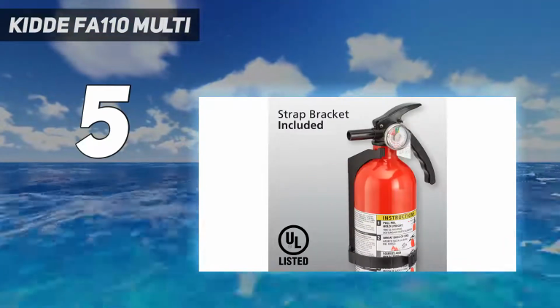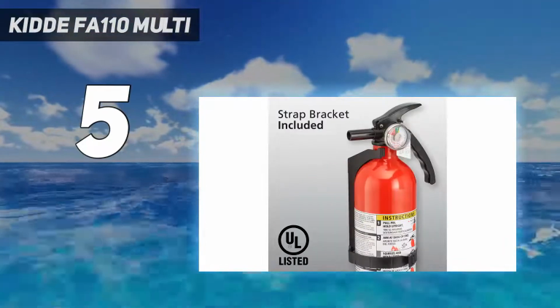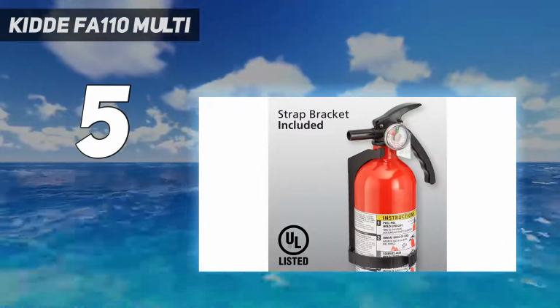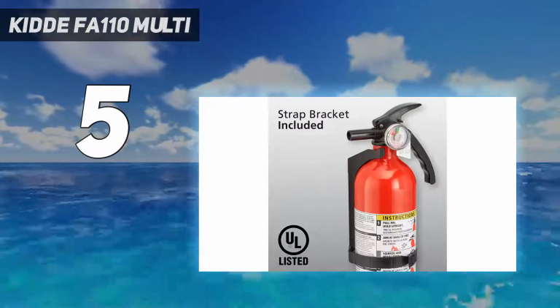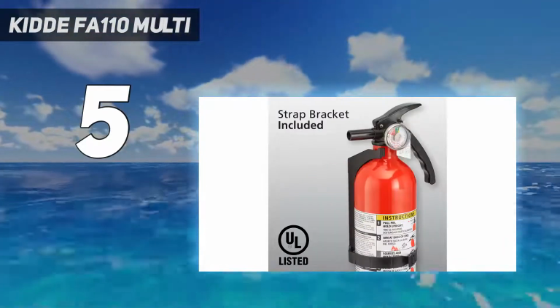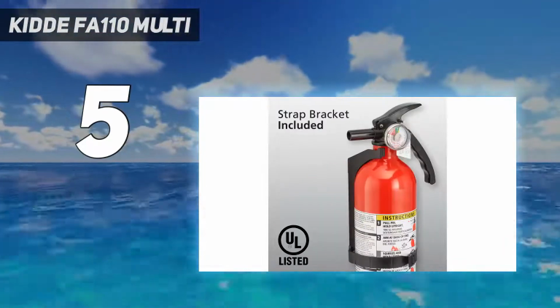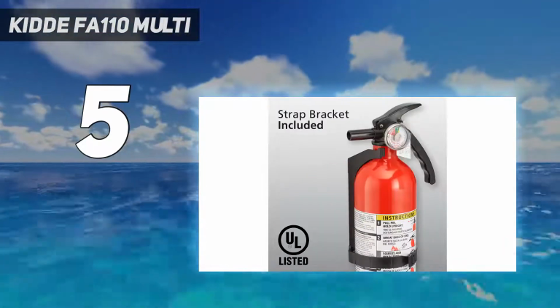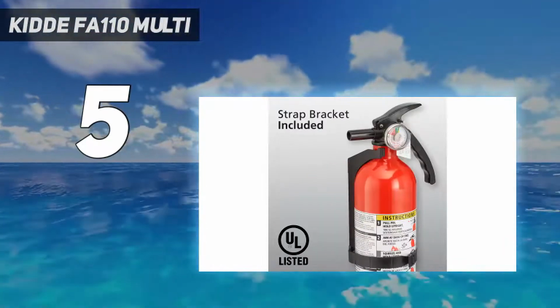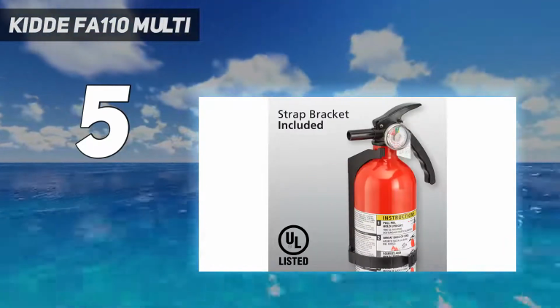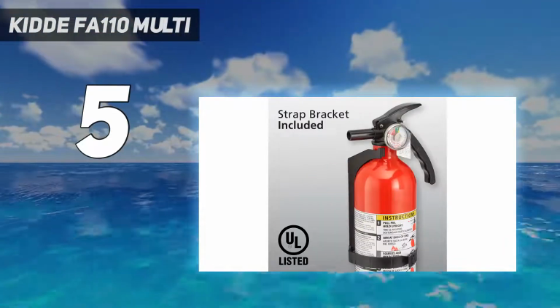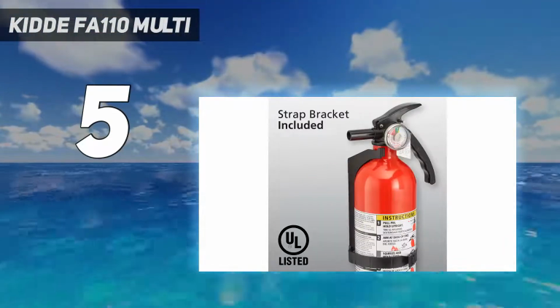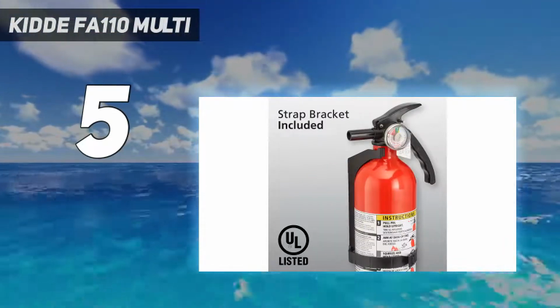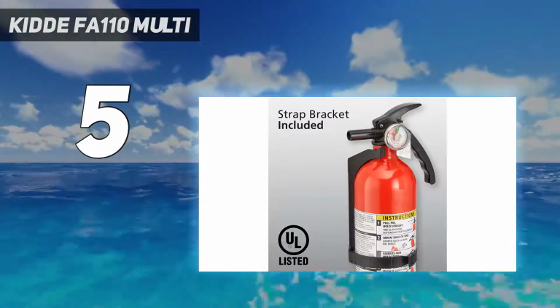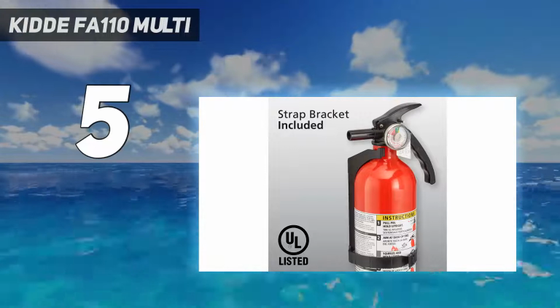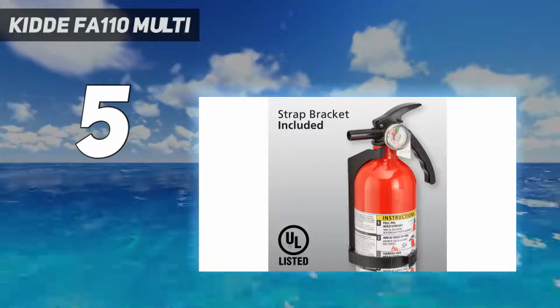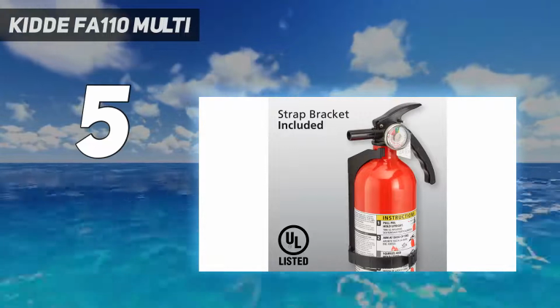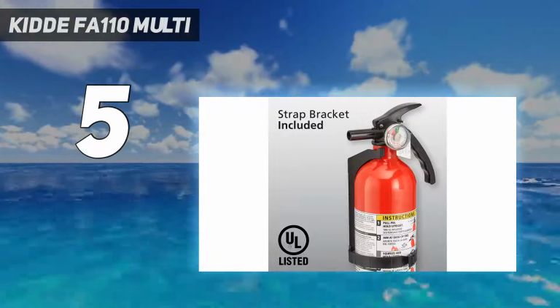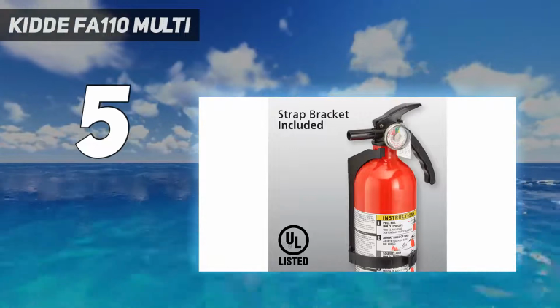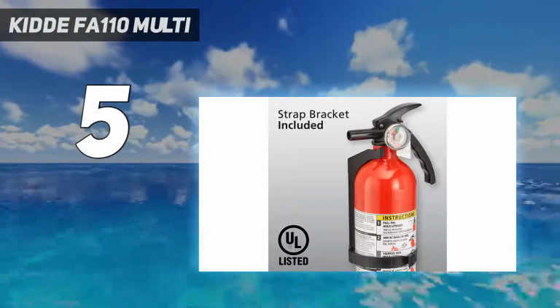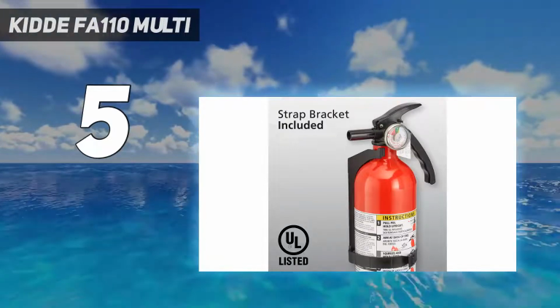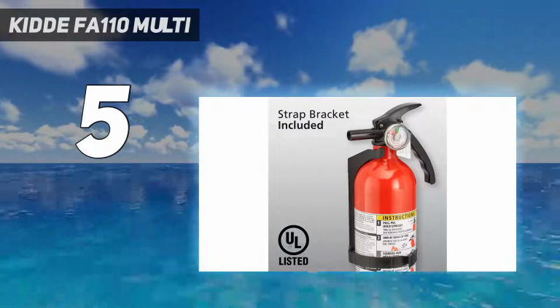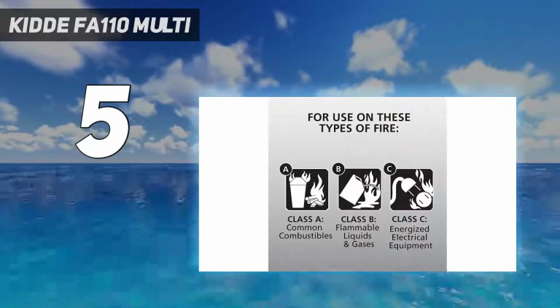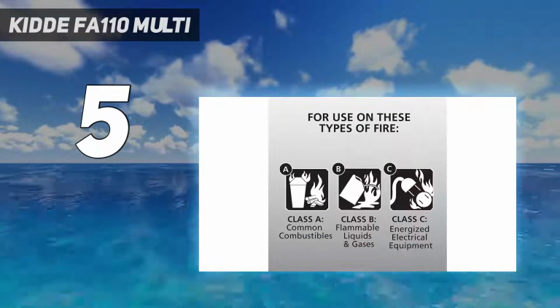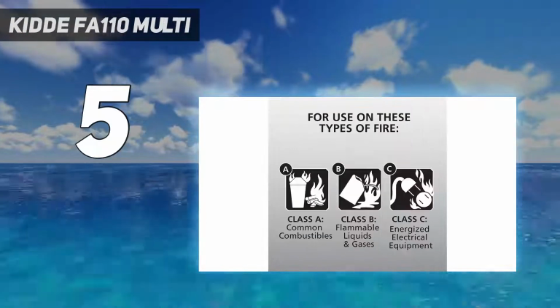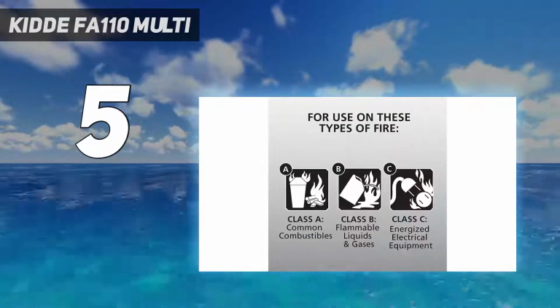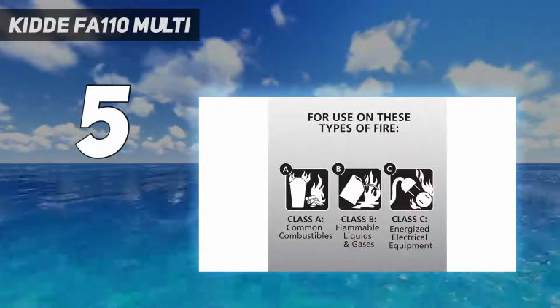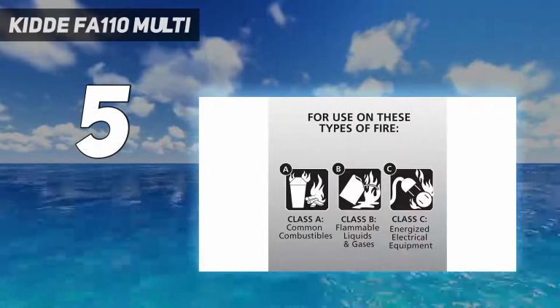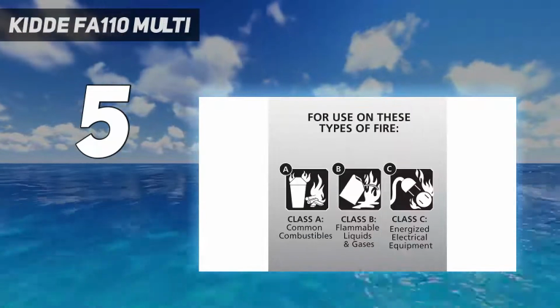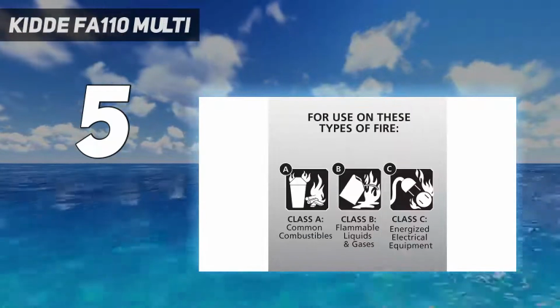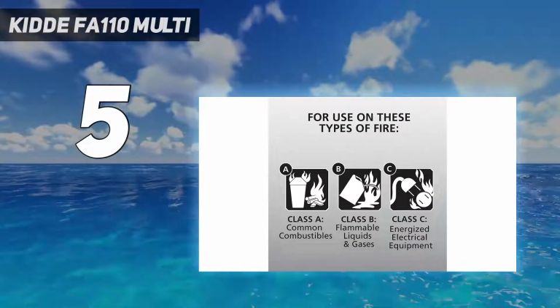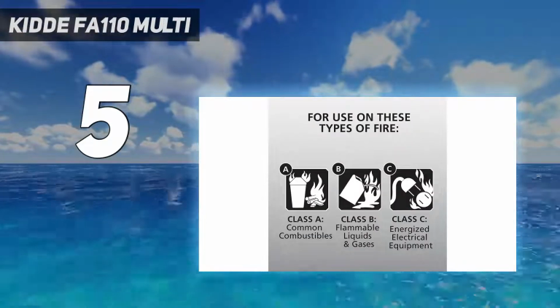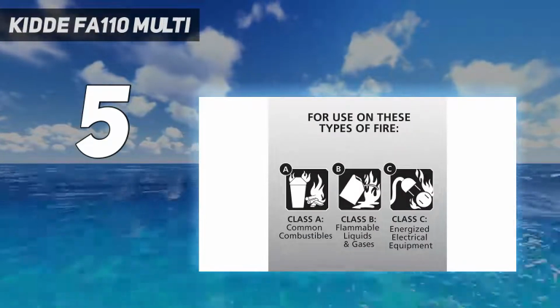An easy-to-read gauge tells you when the fire extinguisher is charged and ready for use.